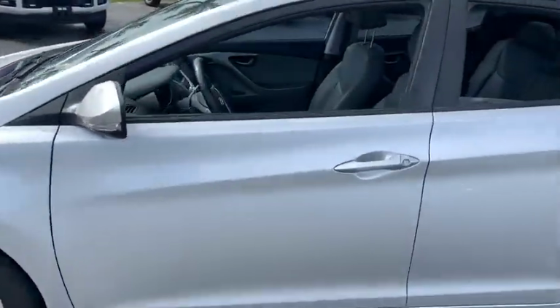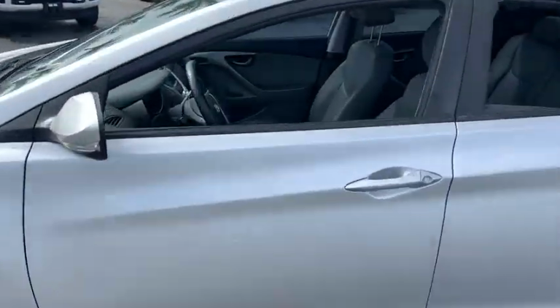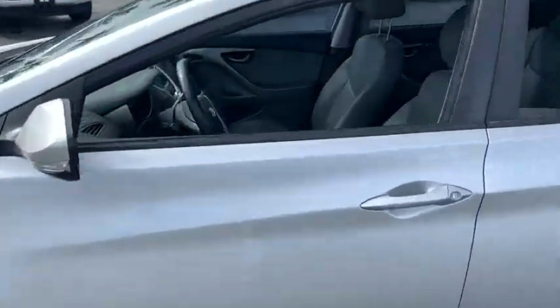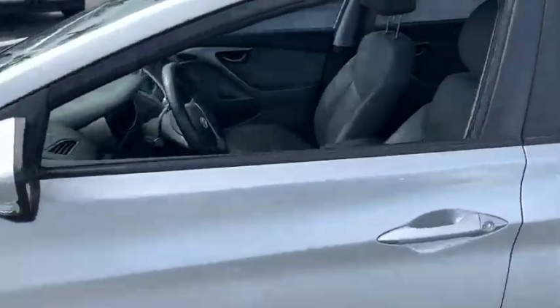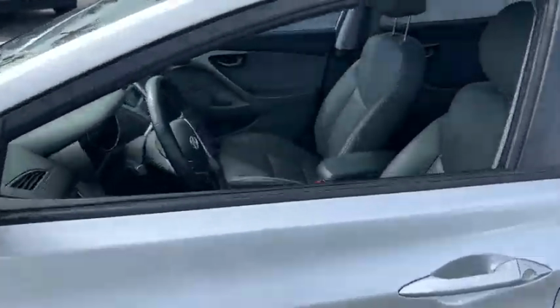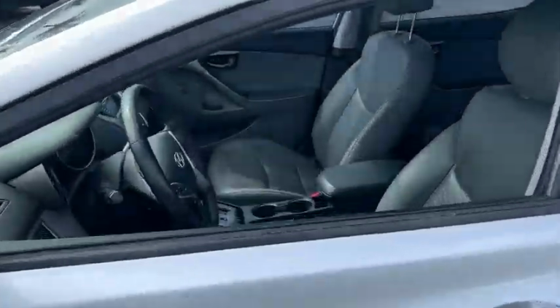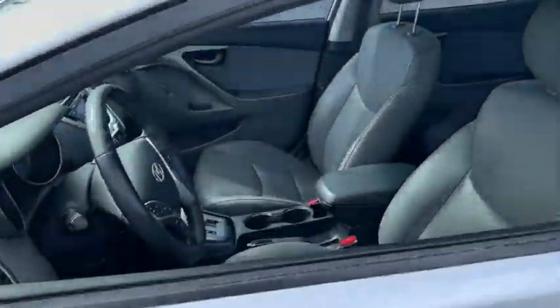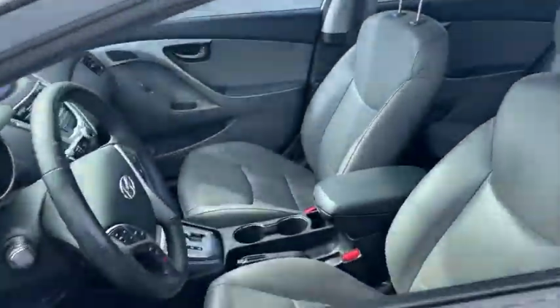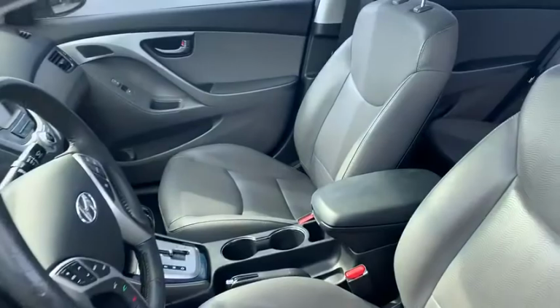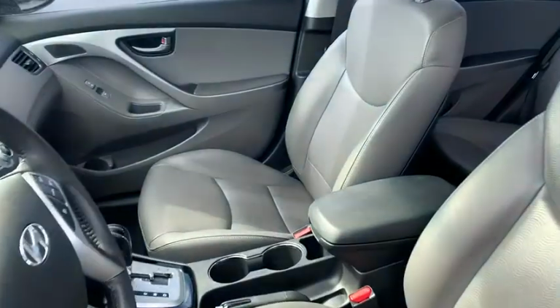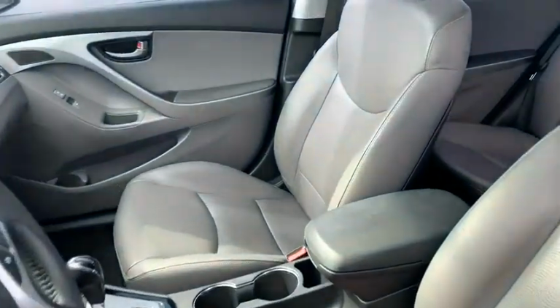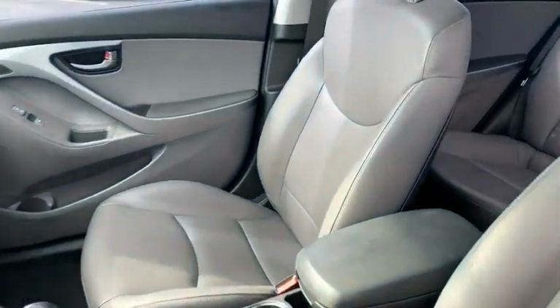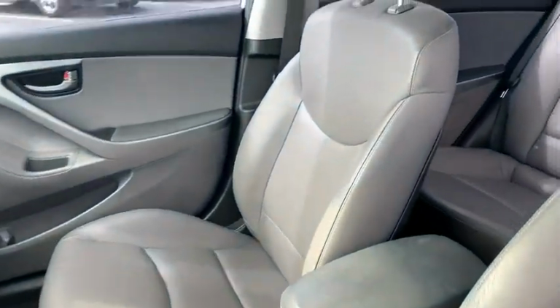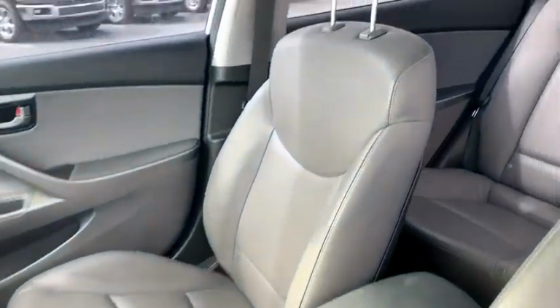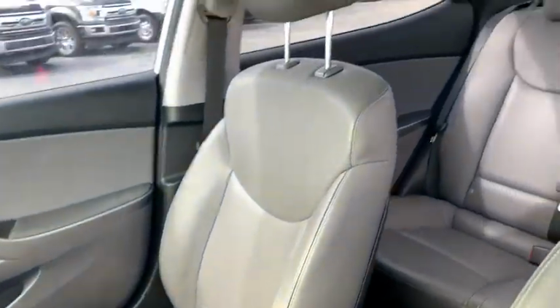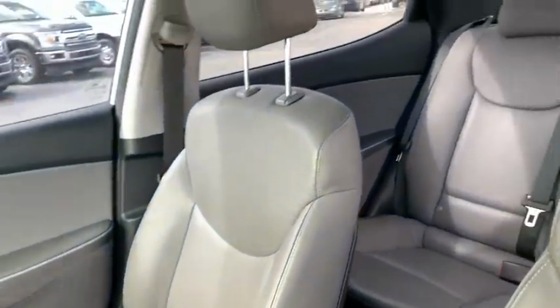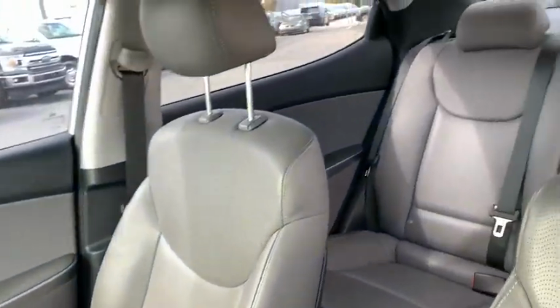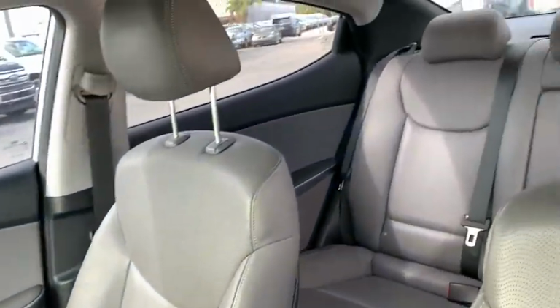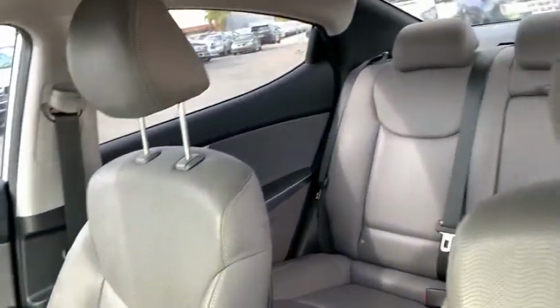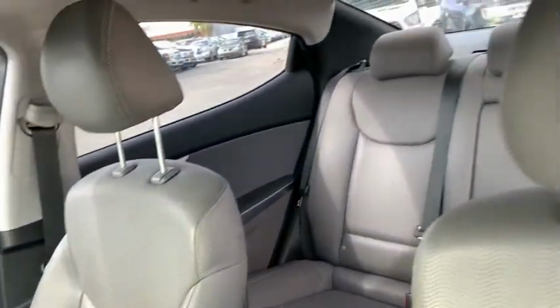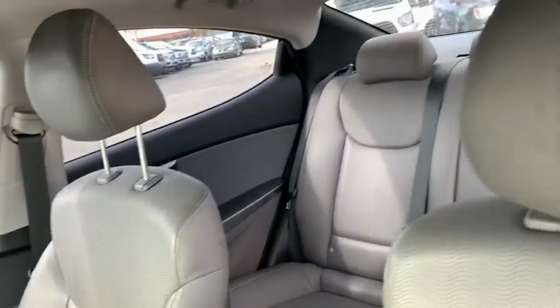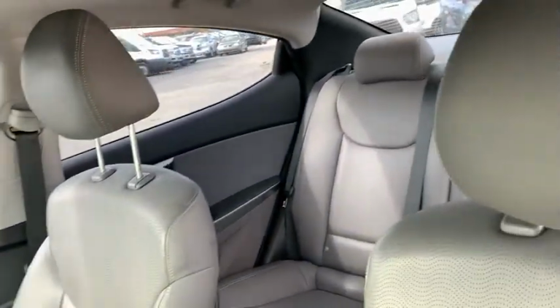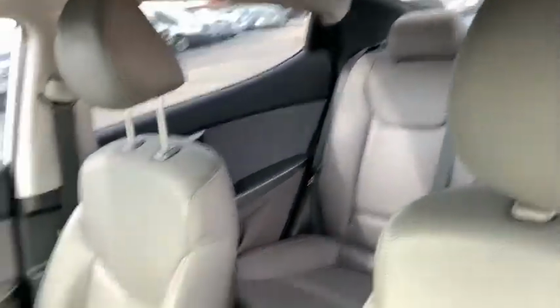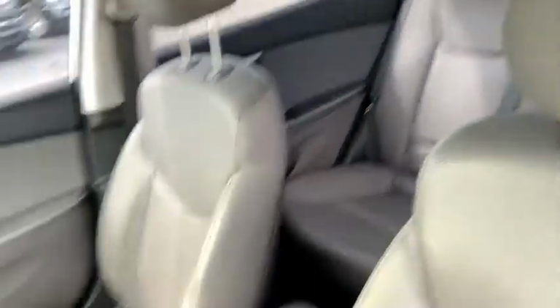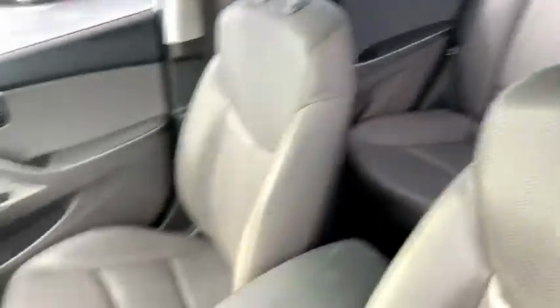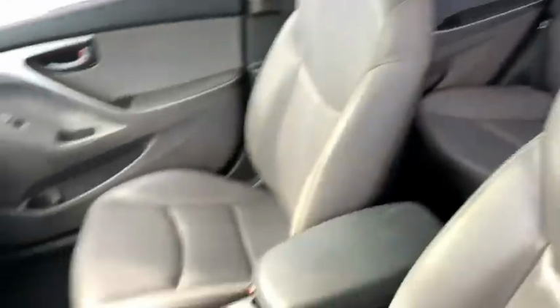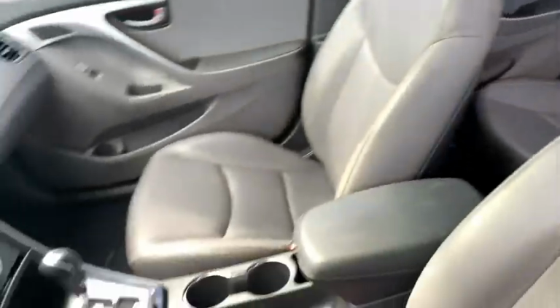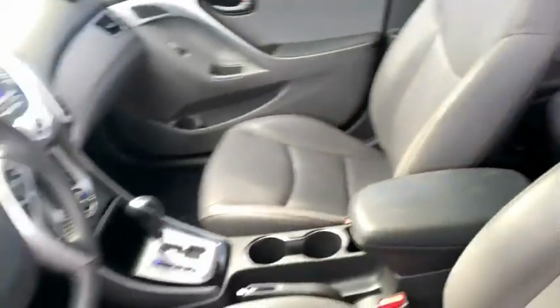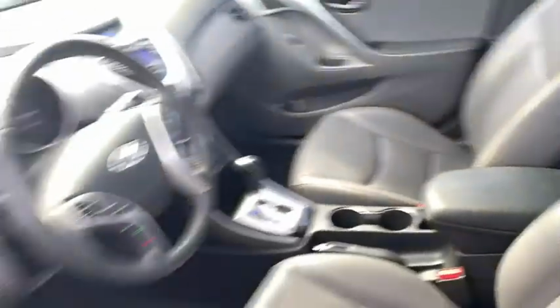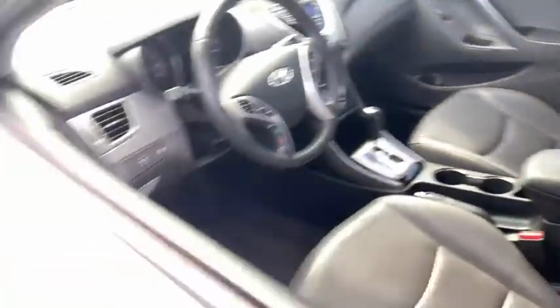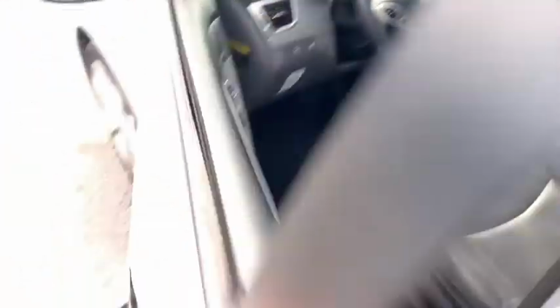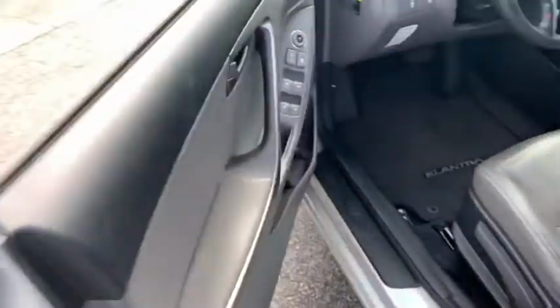This vehicle has less than 90,000 miles. Here are some of this vehicle's great options.